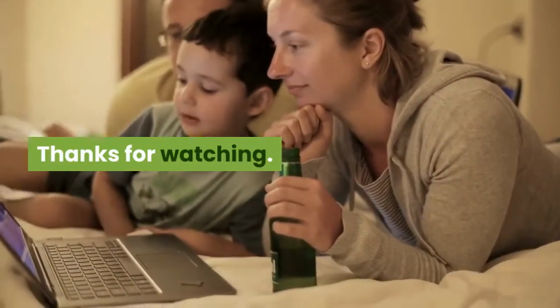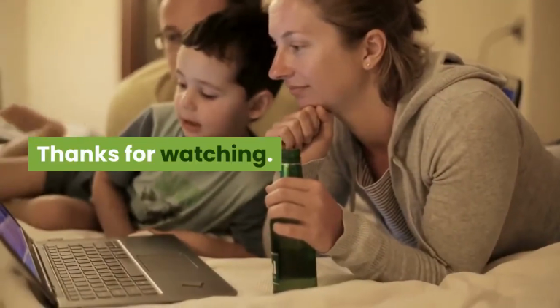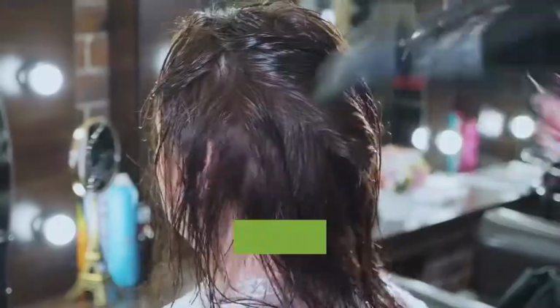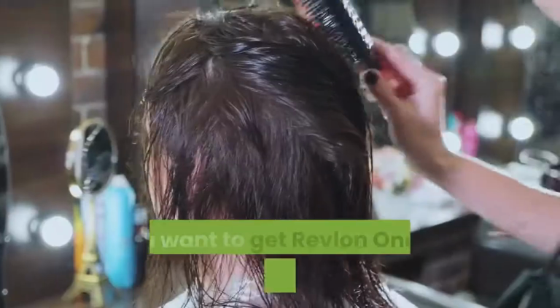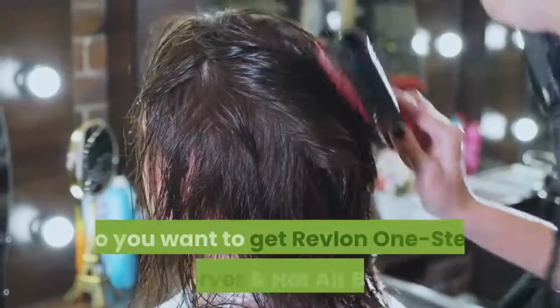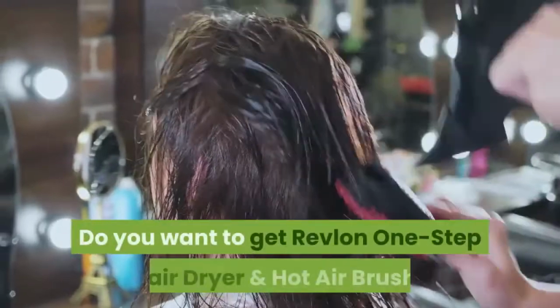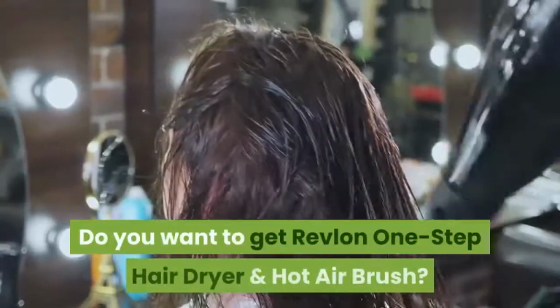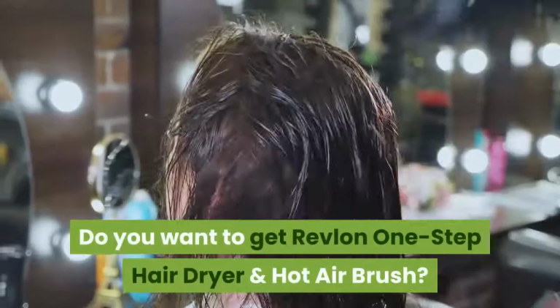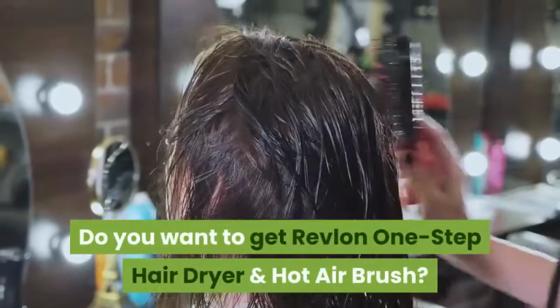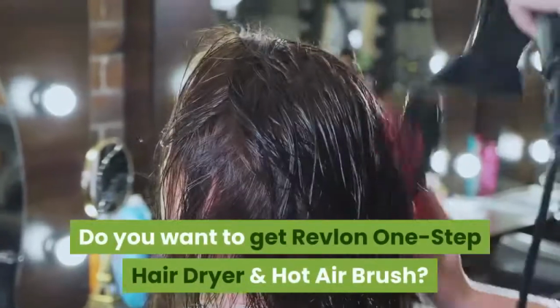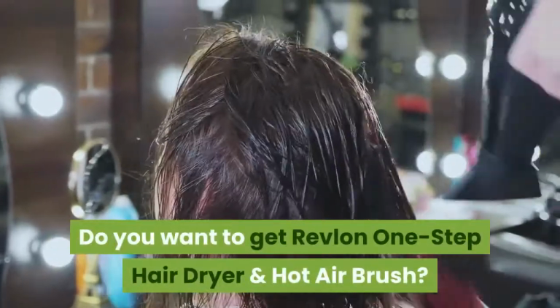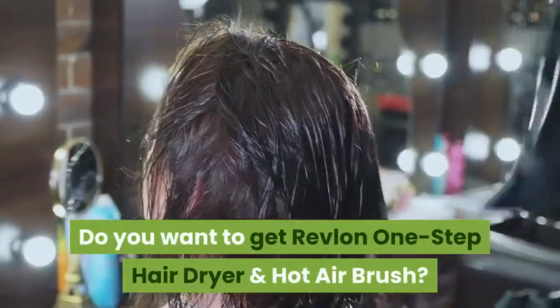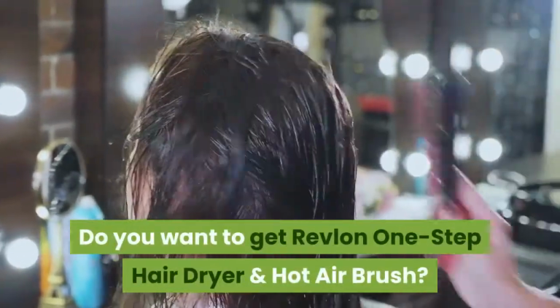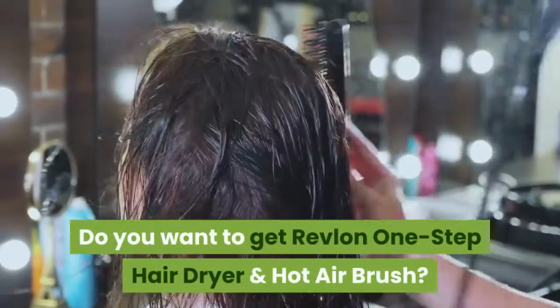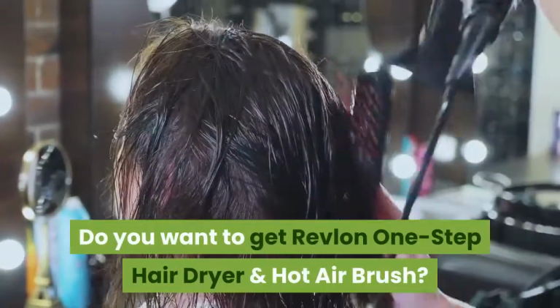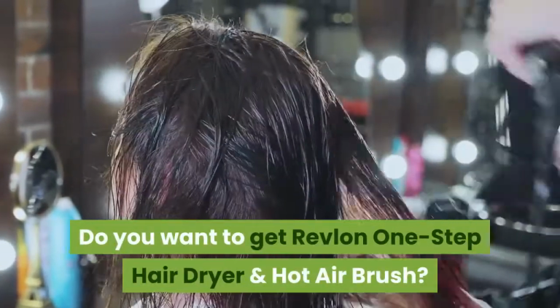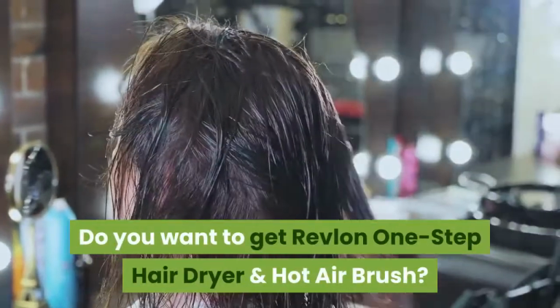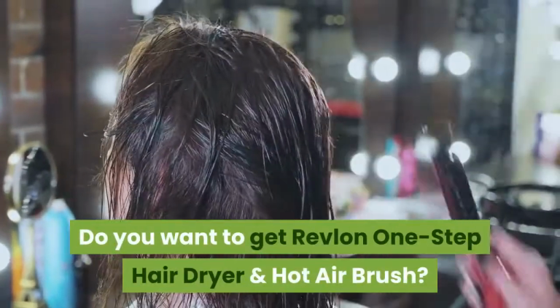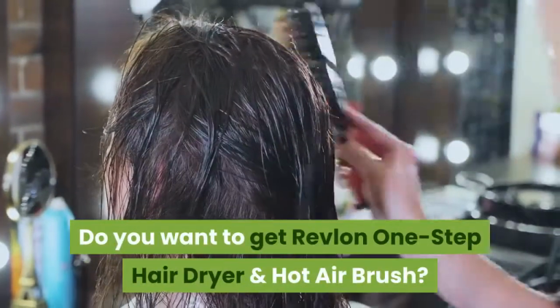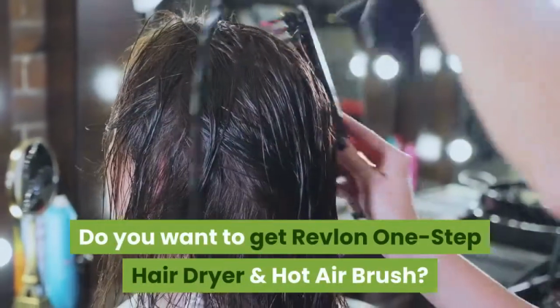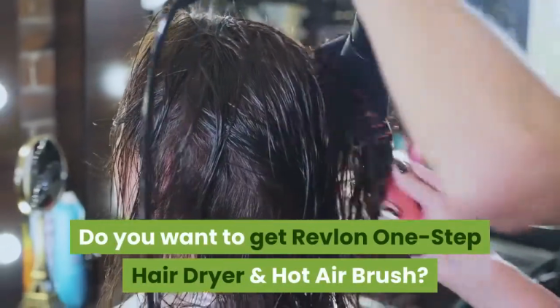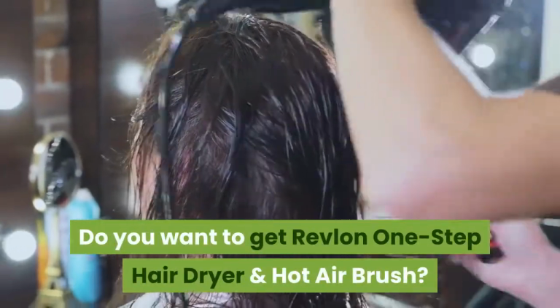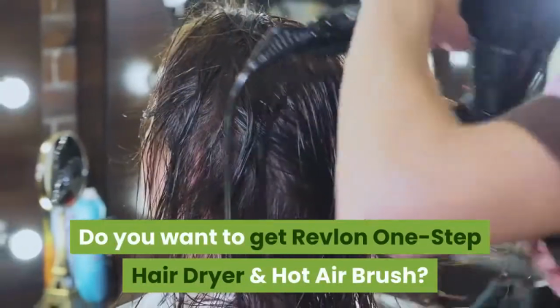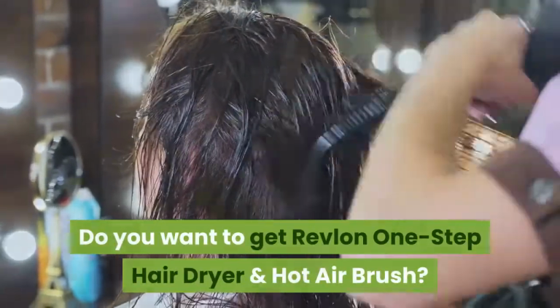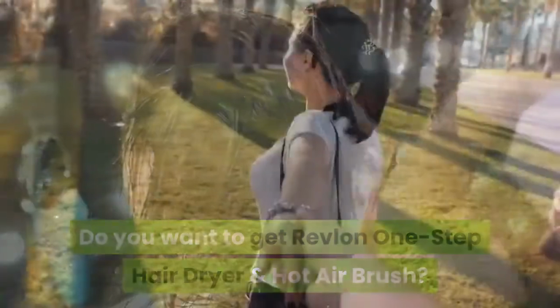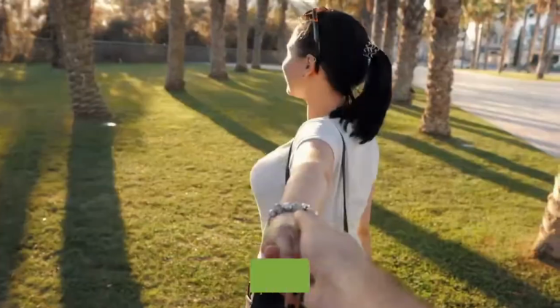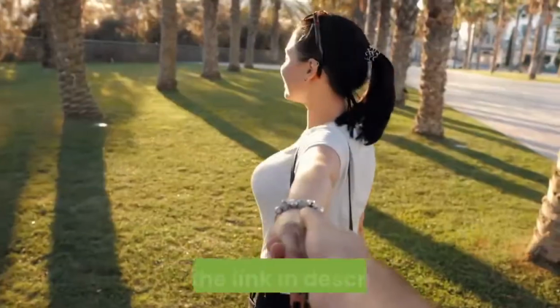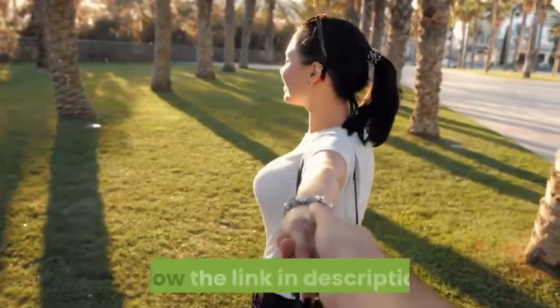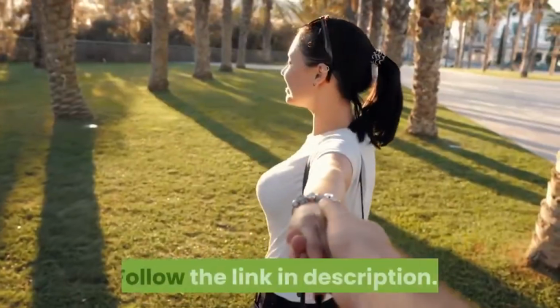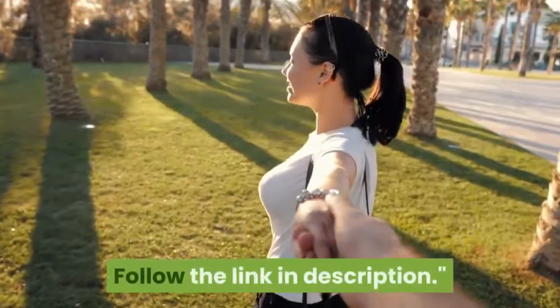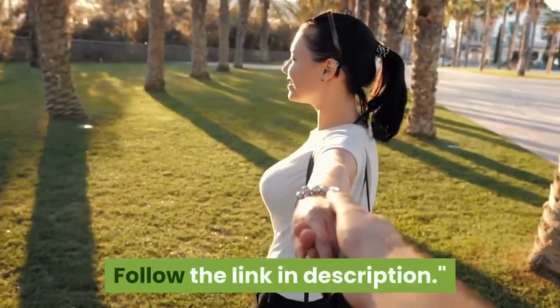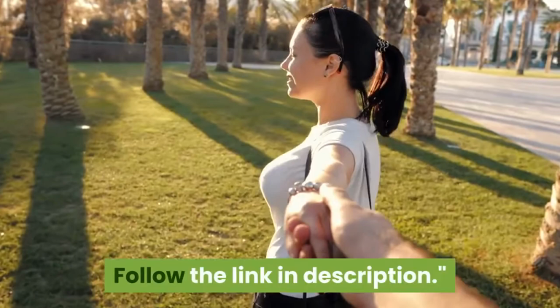Do you want to get the Revlon 1-step hairdryer and hot airbrush? Follow the link in the description.